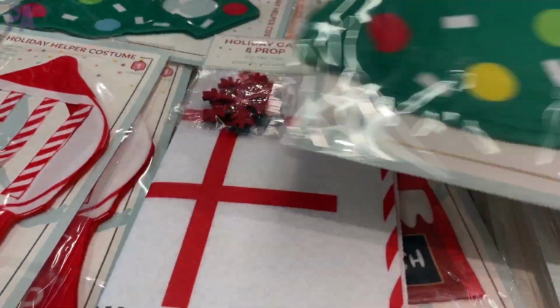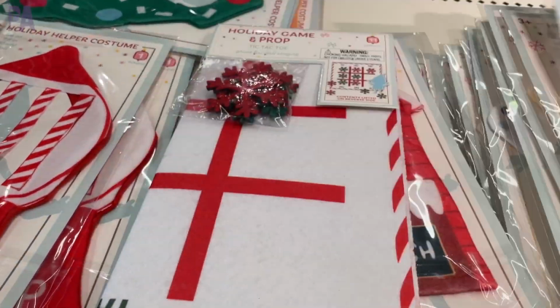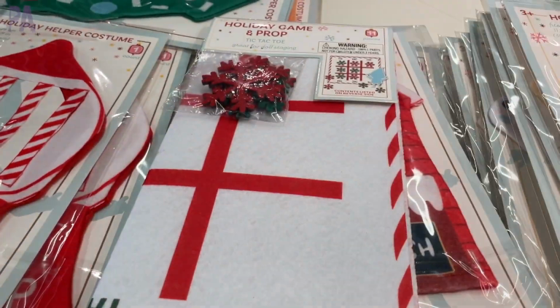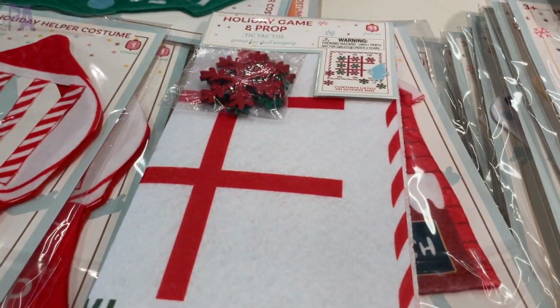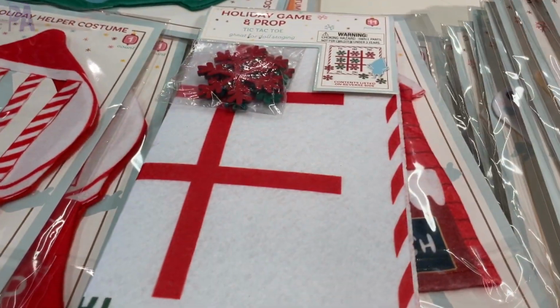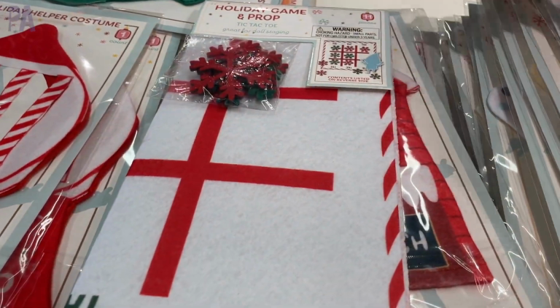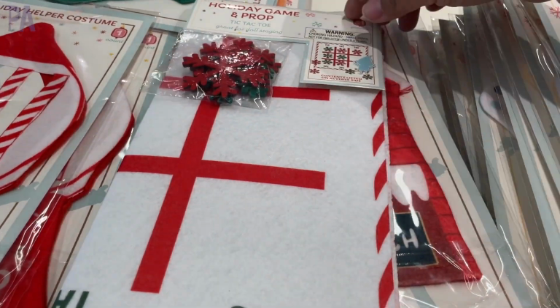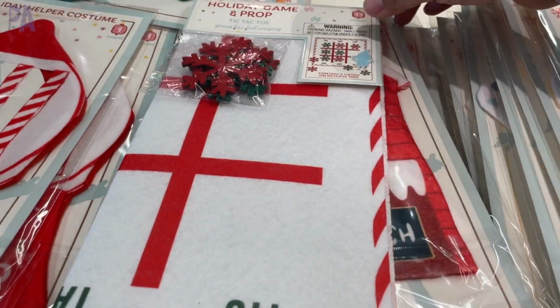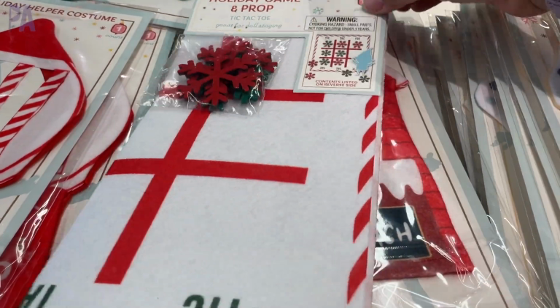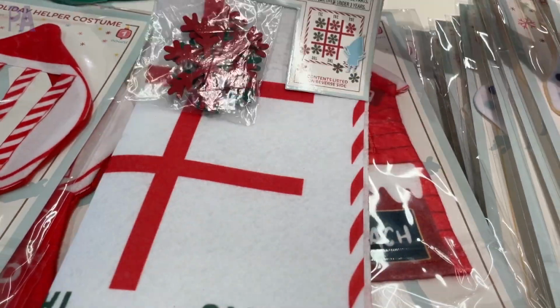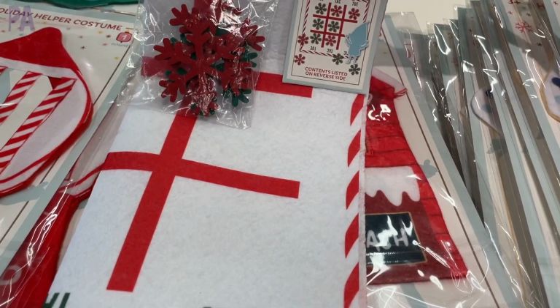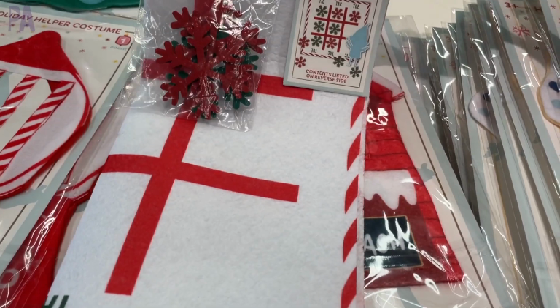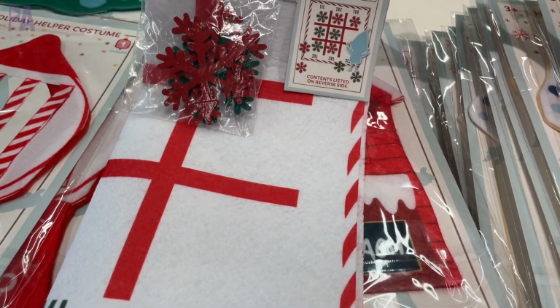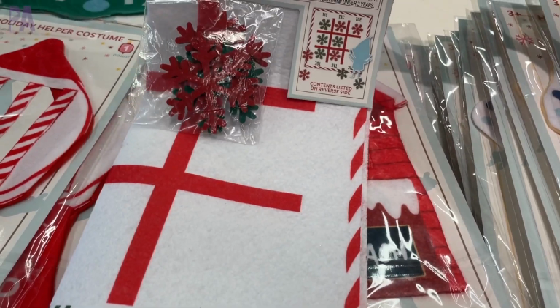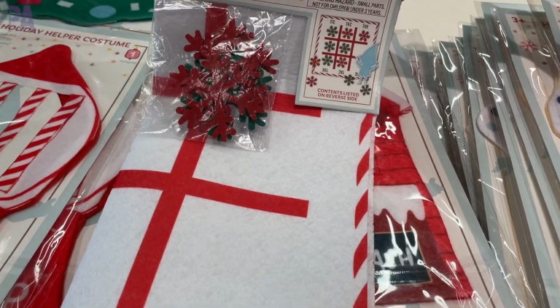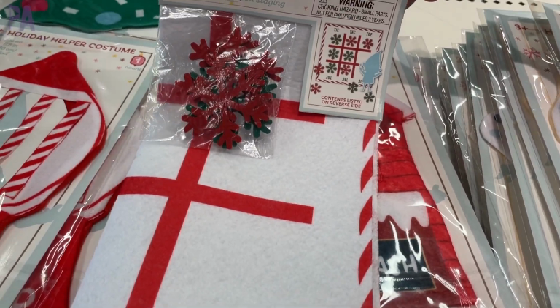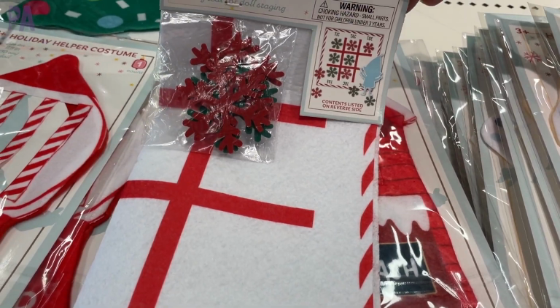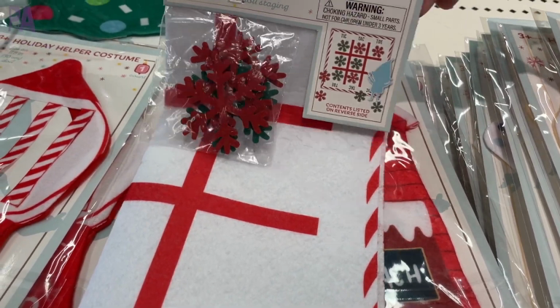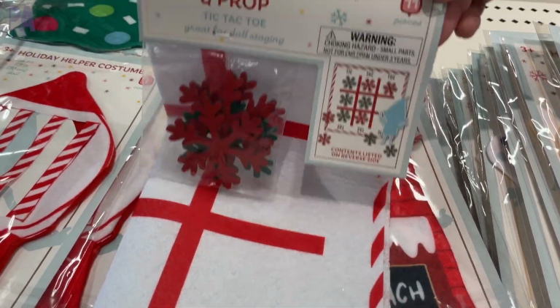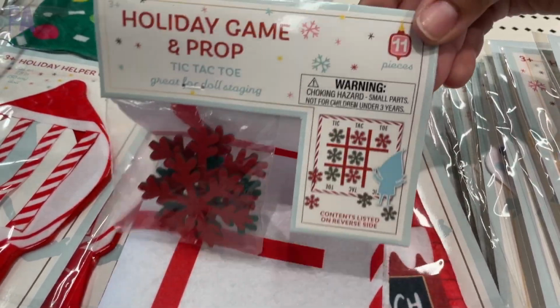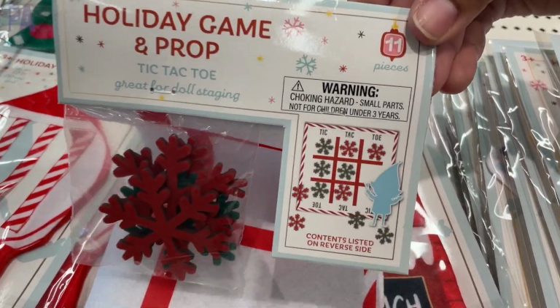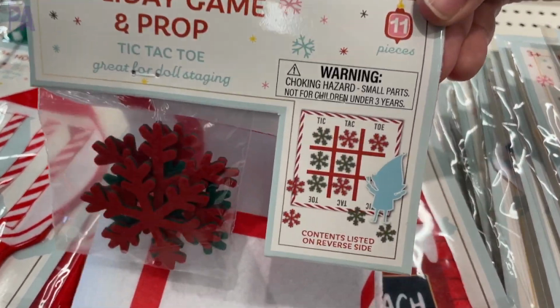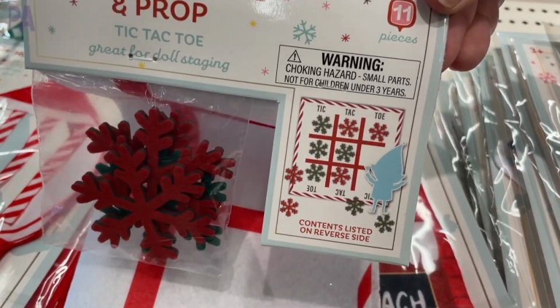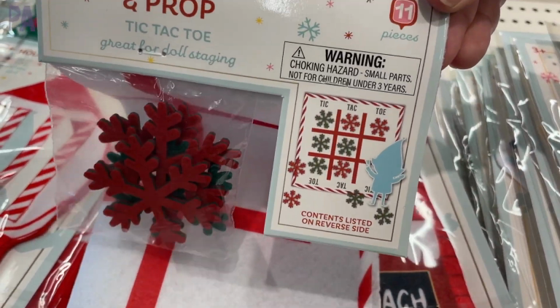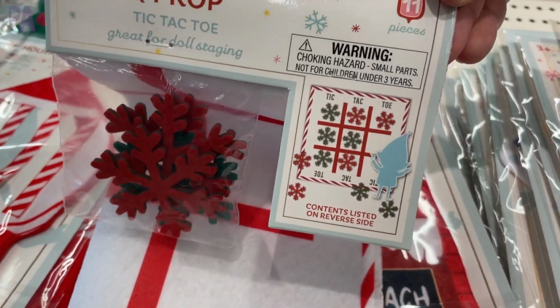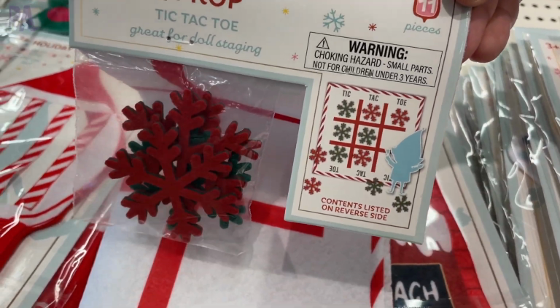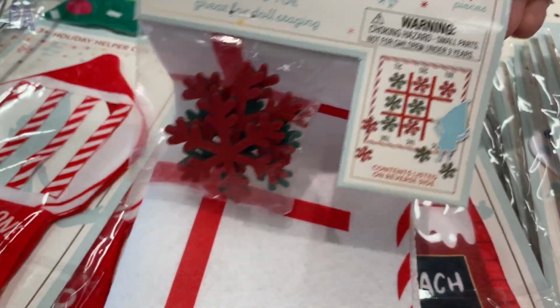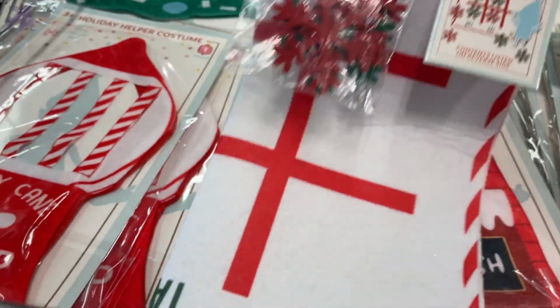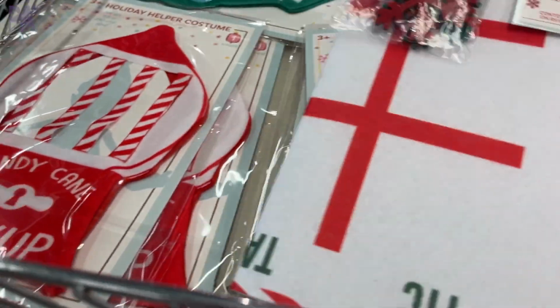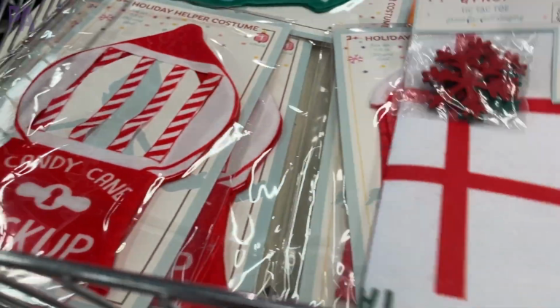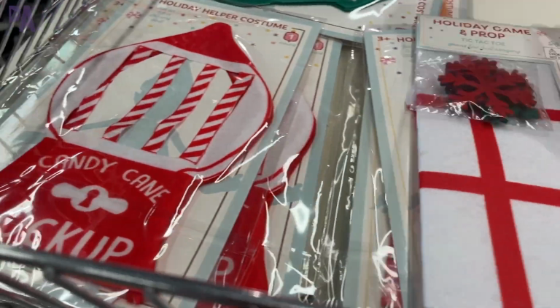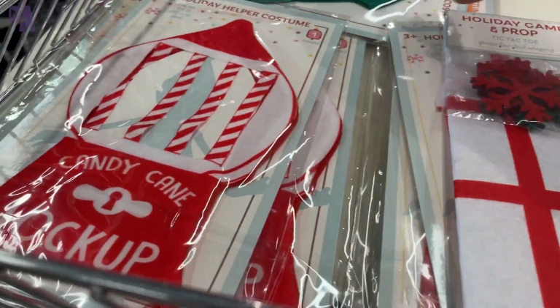Some really fun holiday prop games — here's a tic-tac-toe one with snowflakes being the X's and O's.